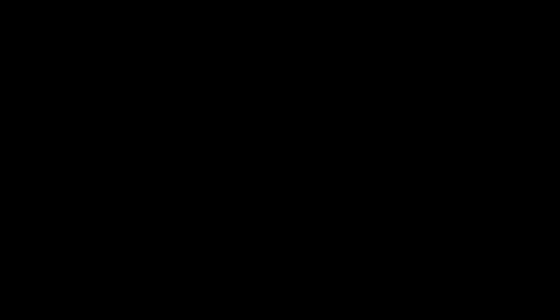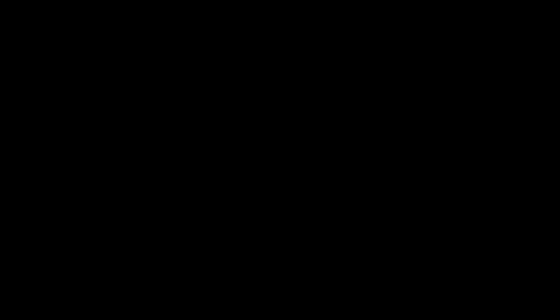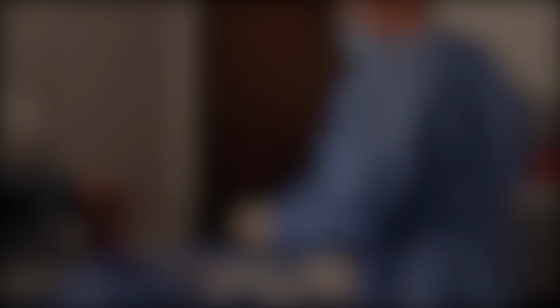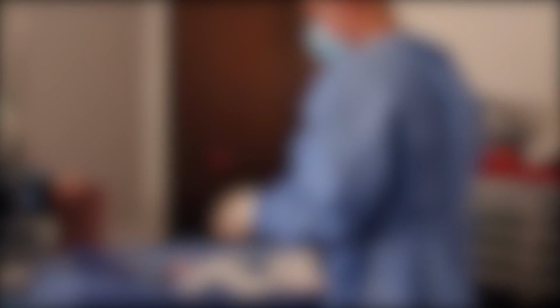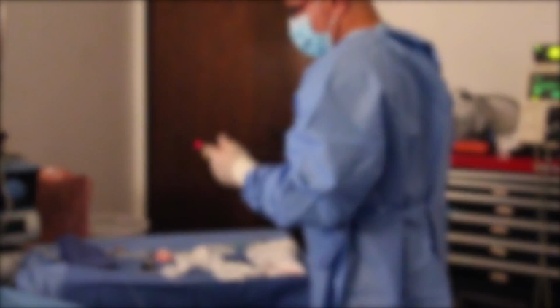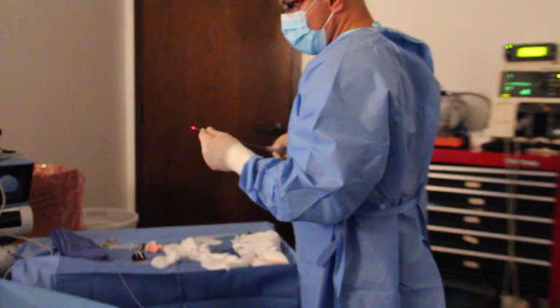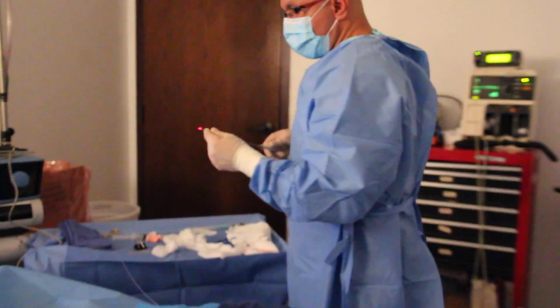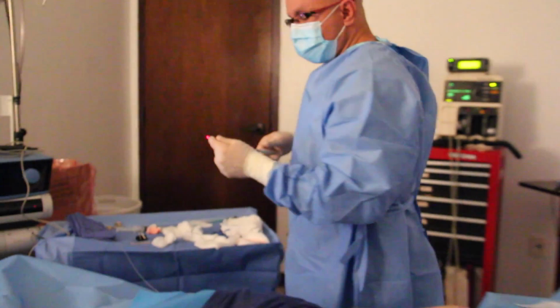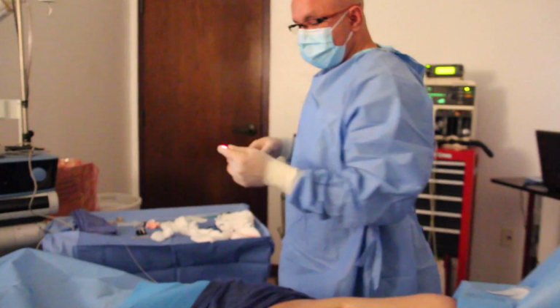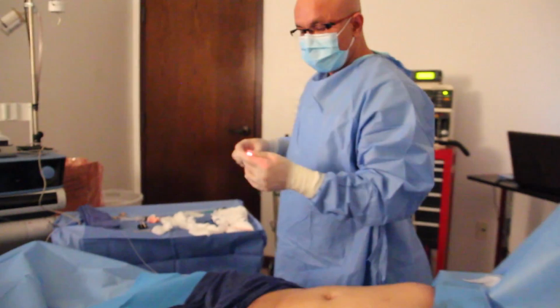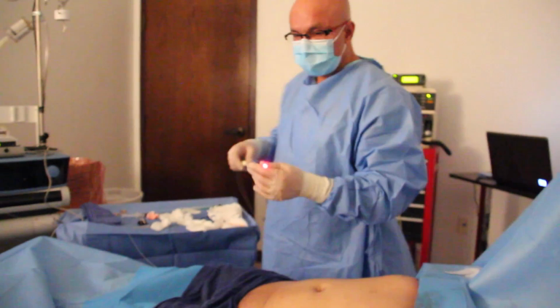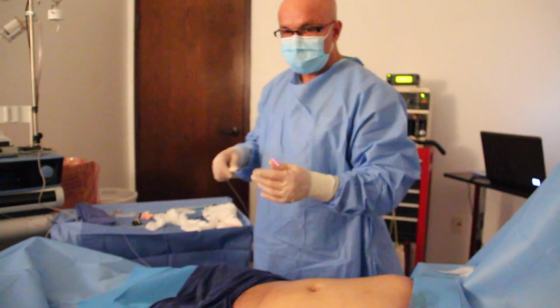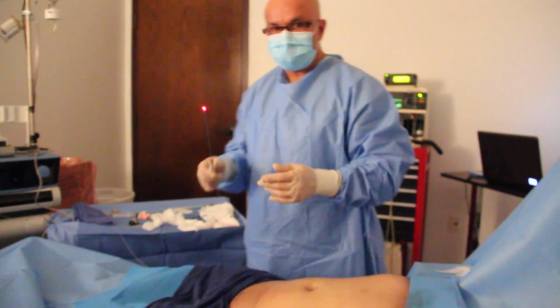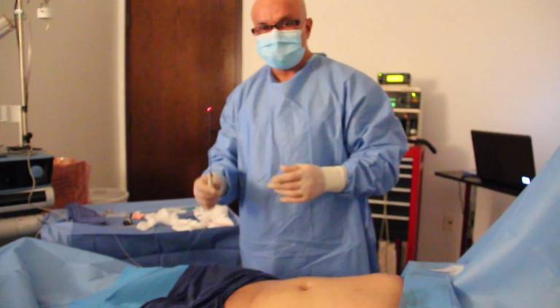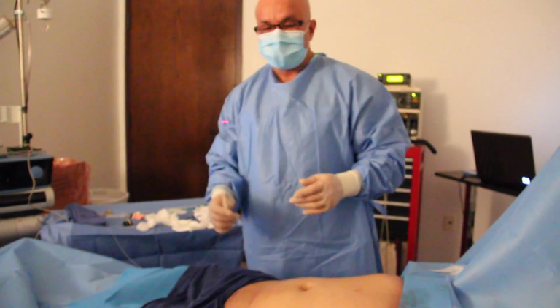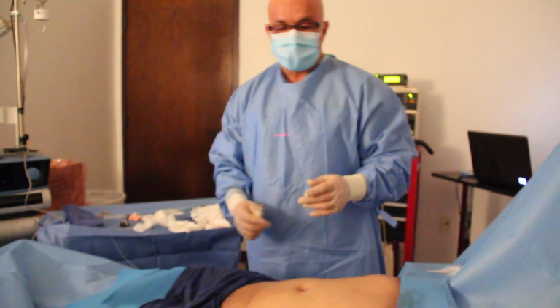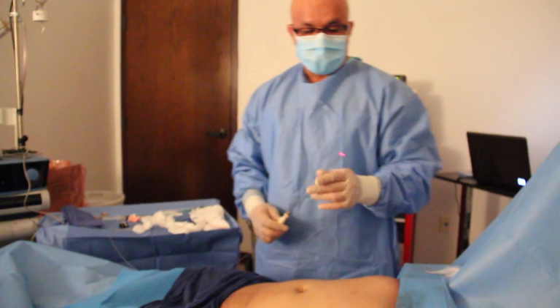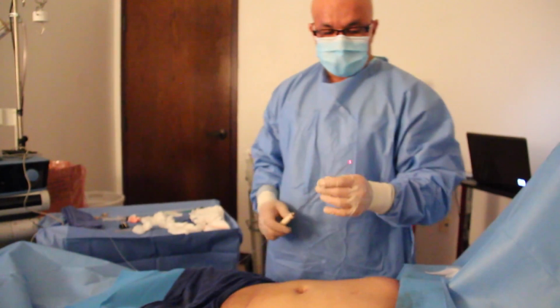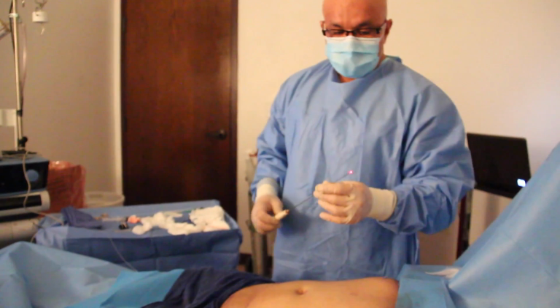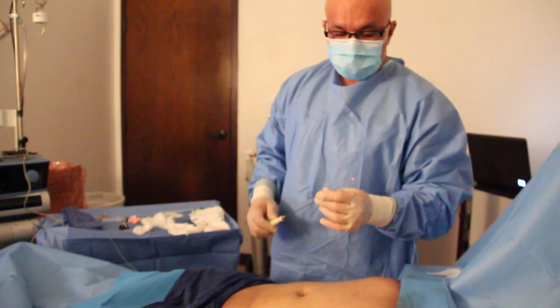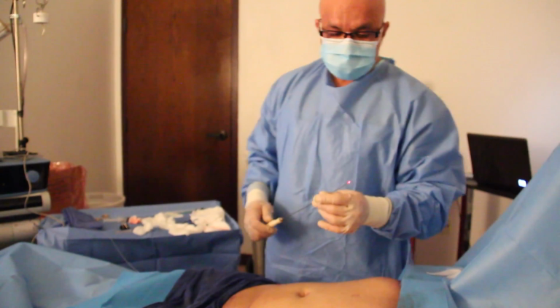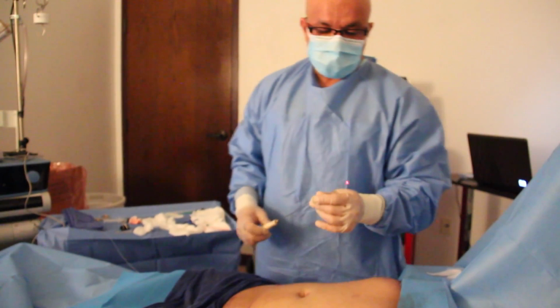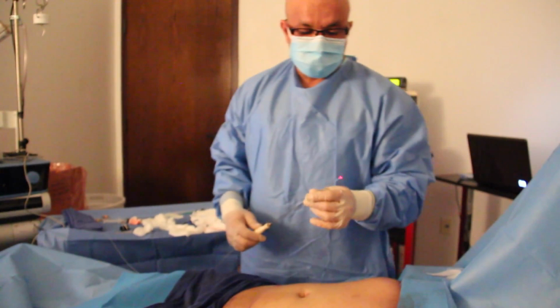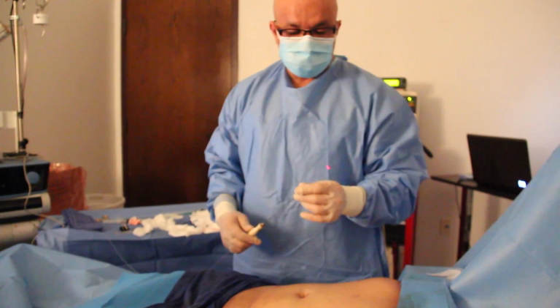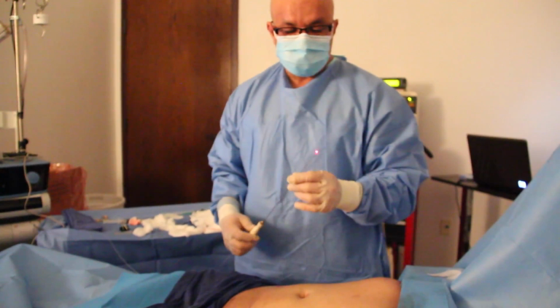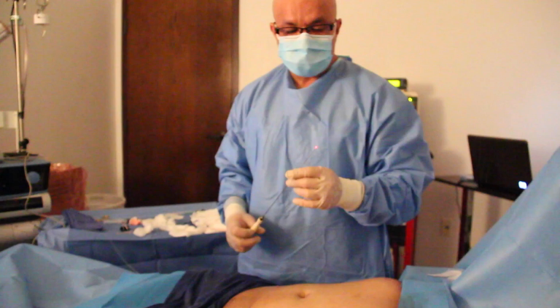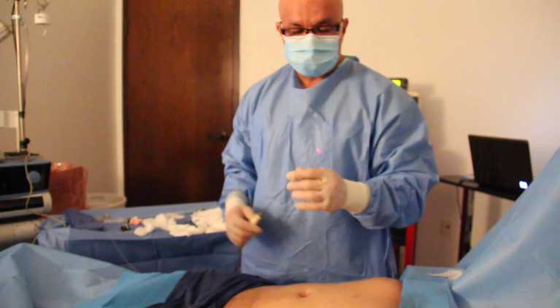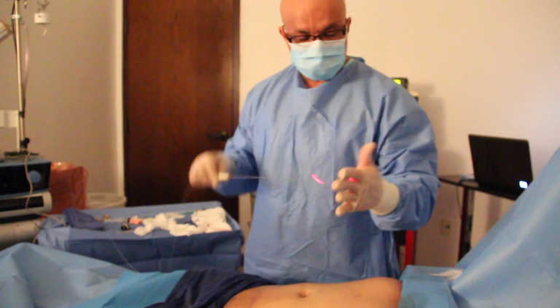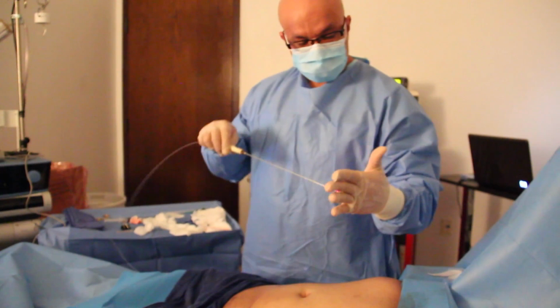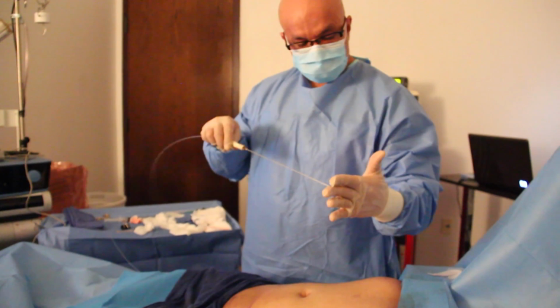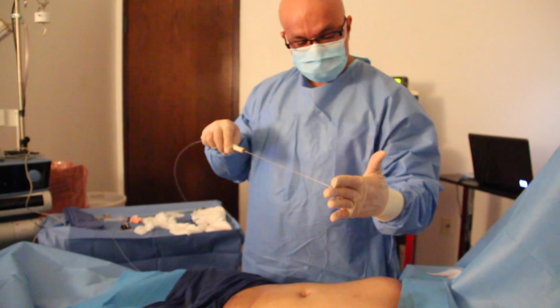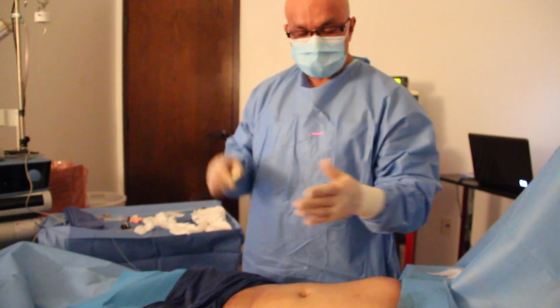I finished with ultrasound and collected some of the fat.